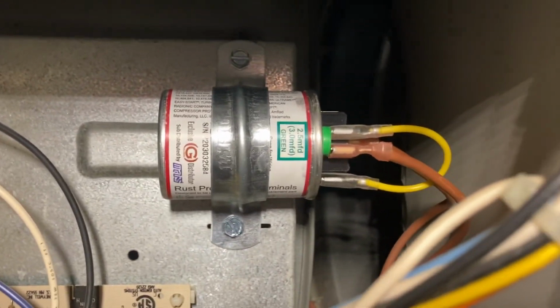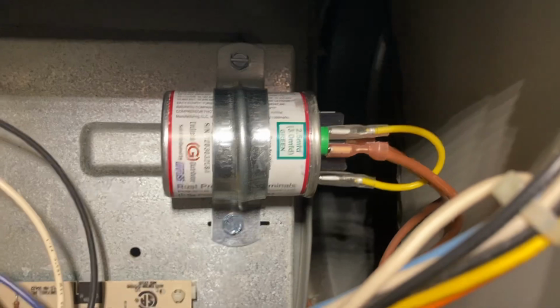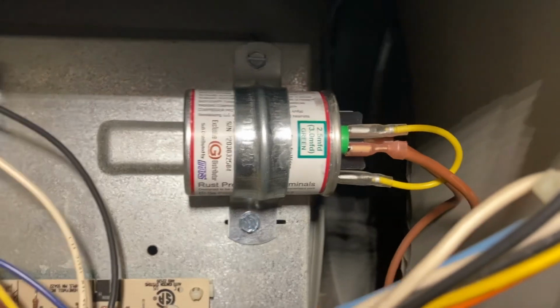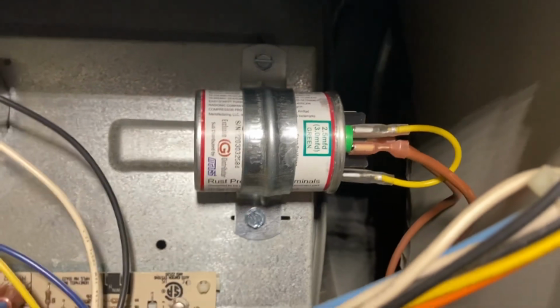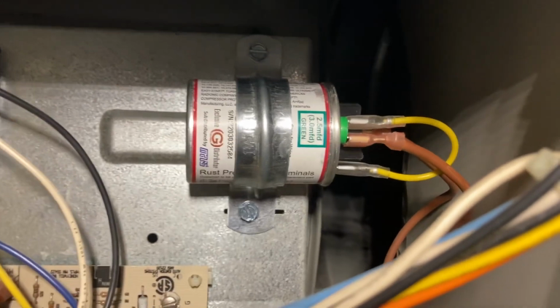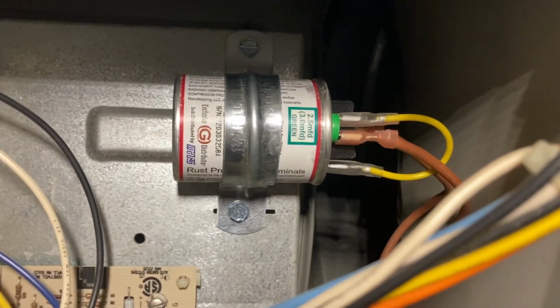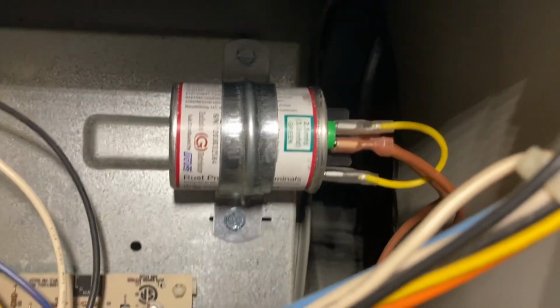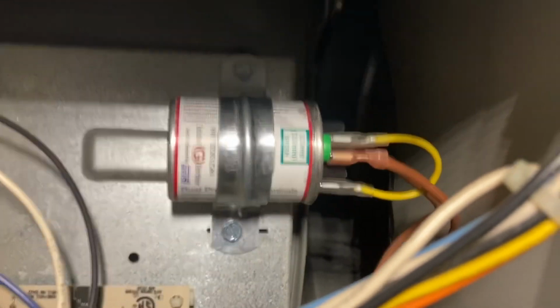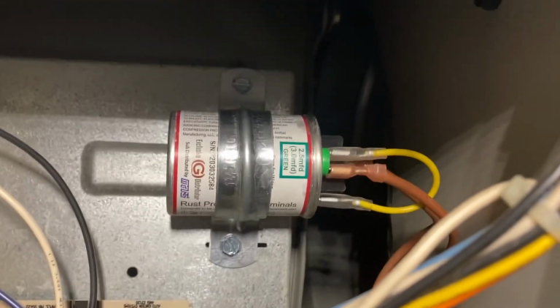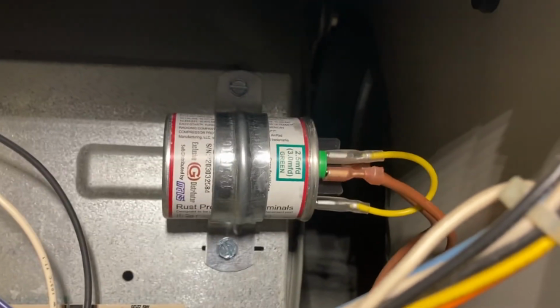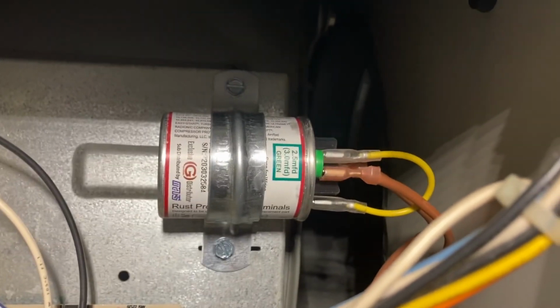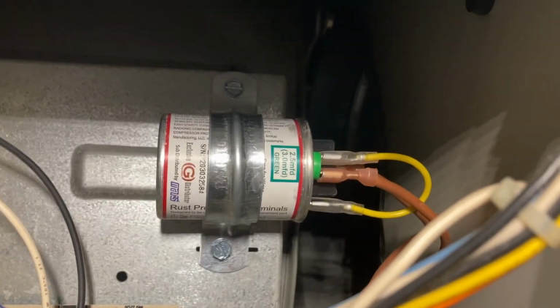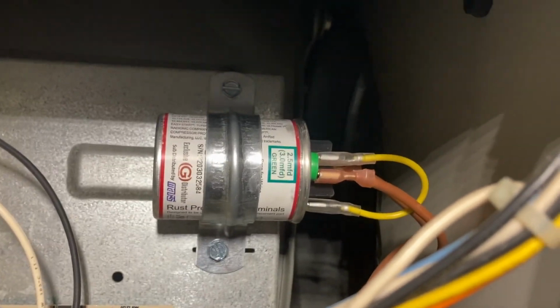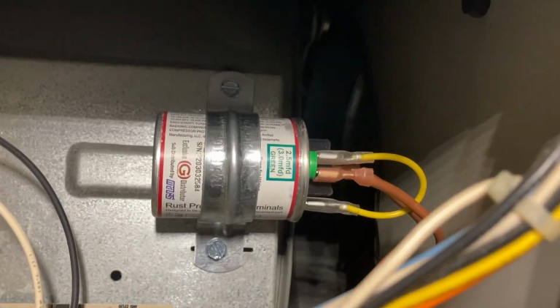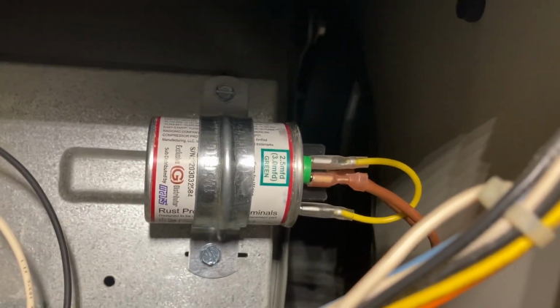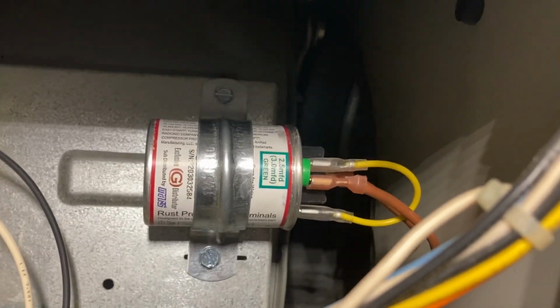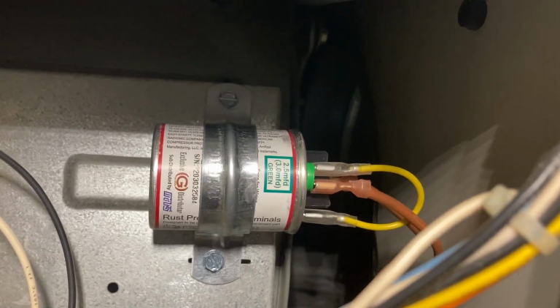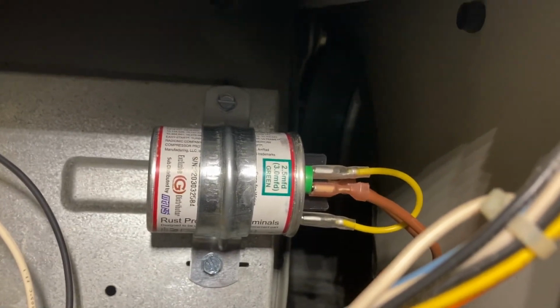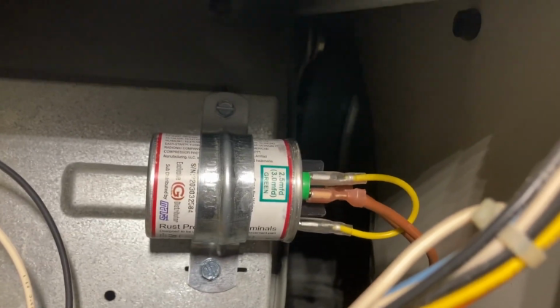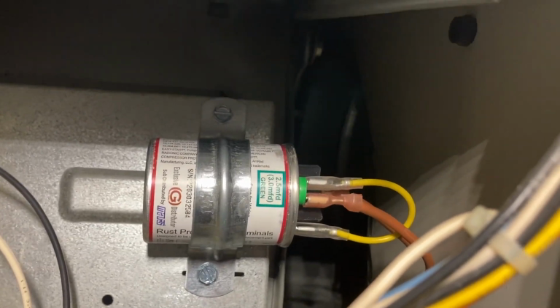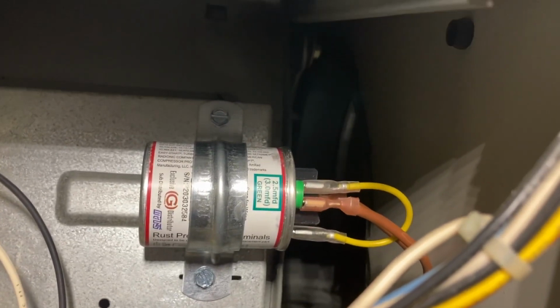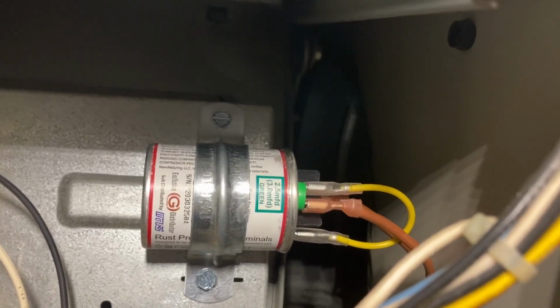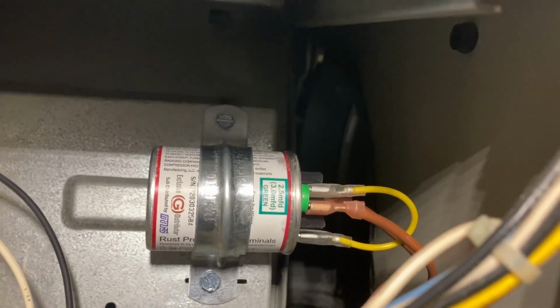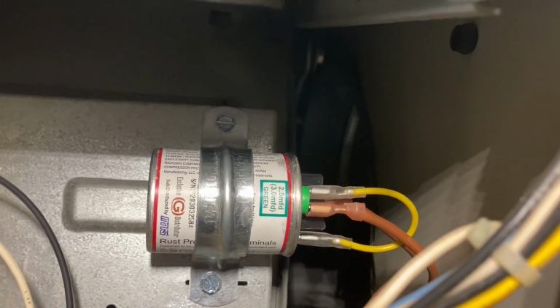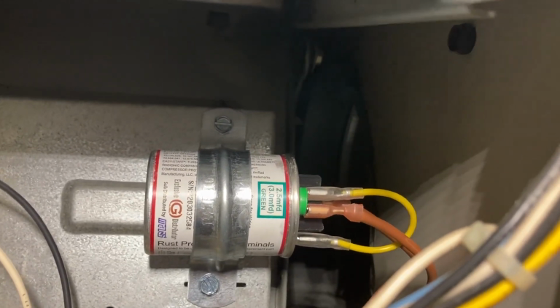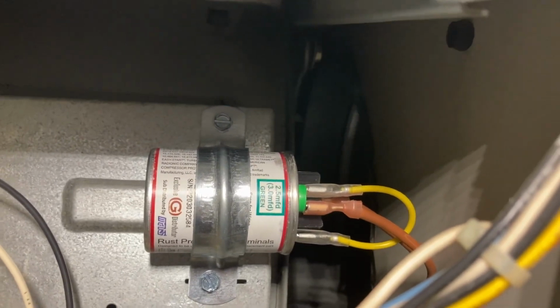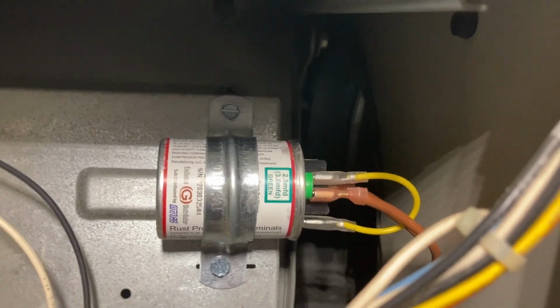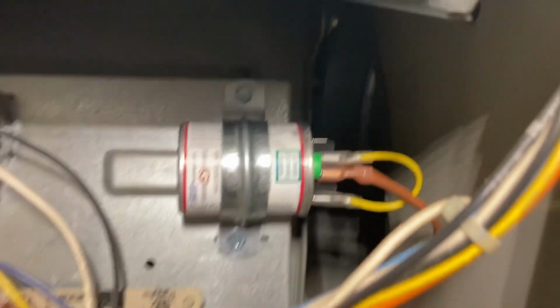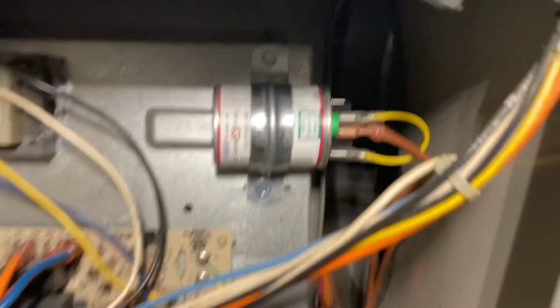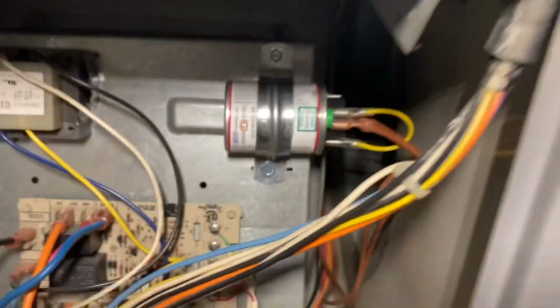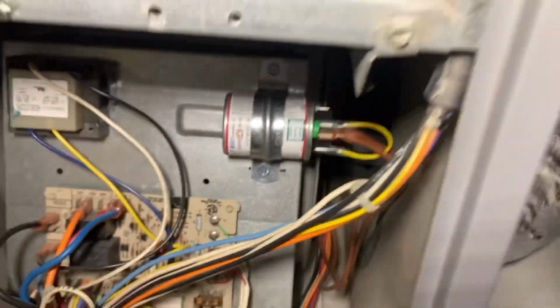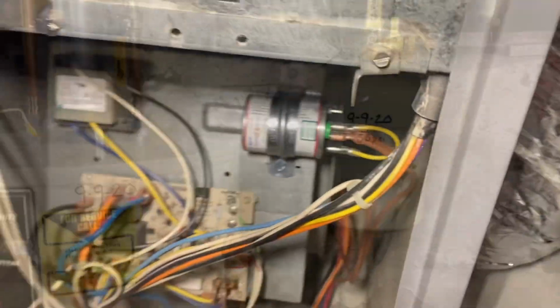We should check the filter - it's probably in a return air grill on the ceiling.